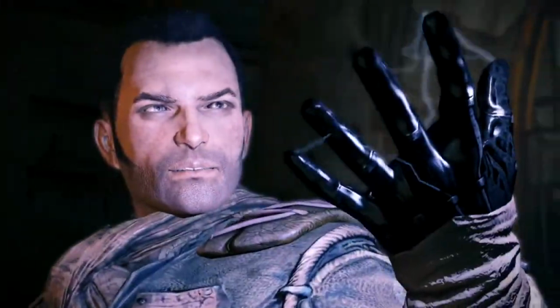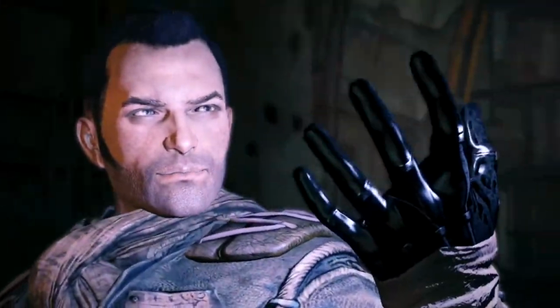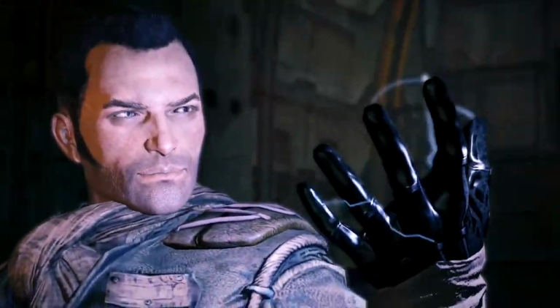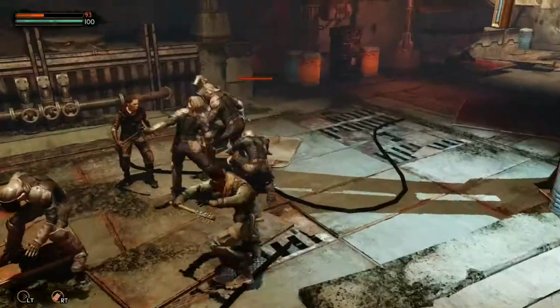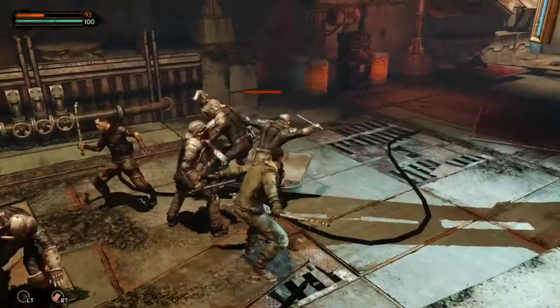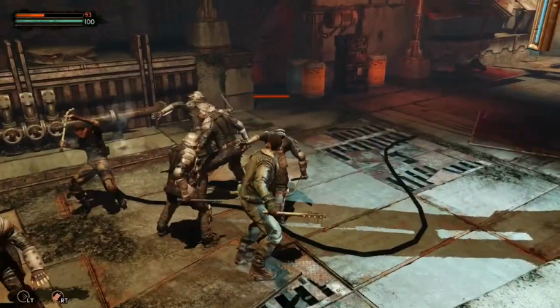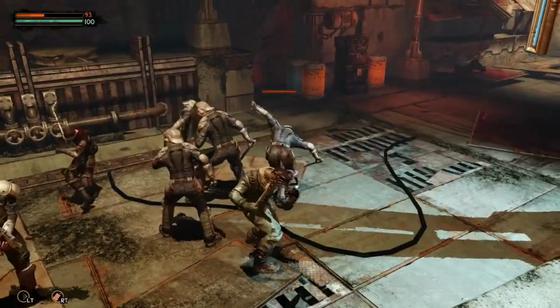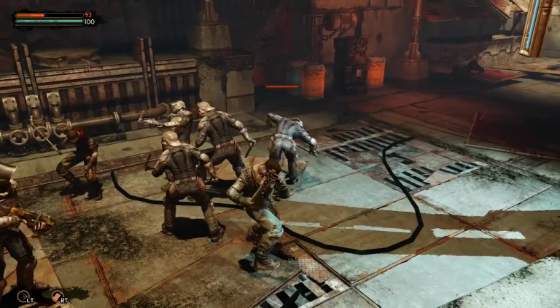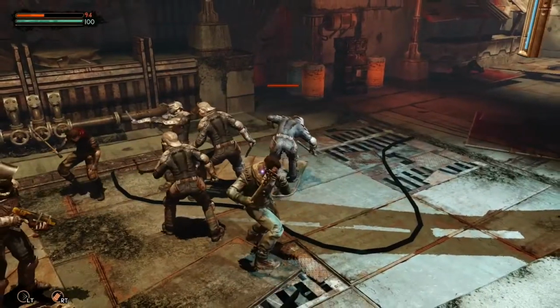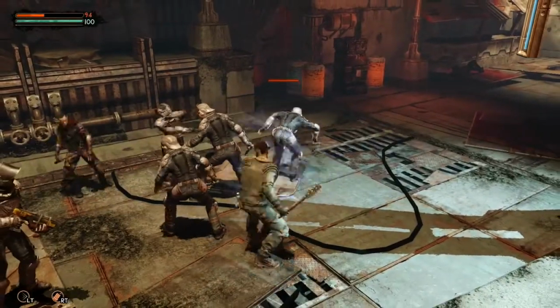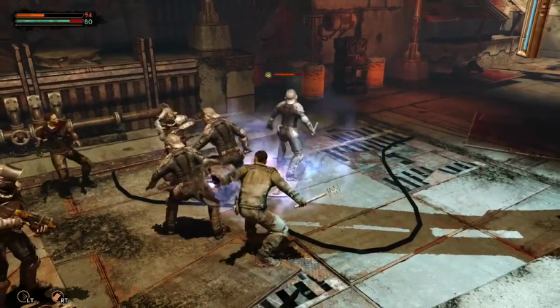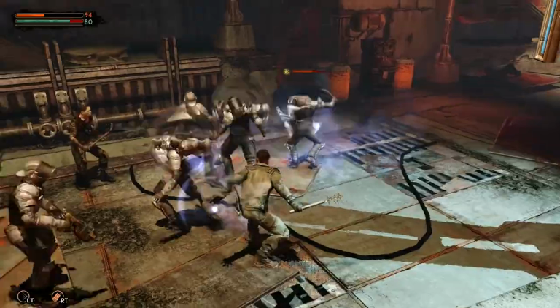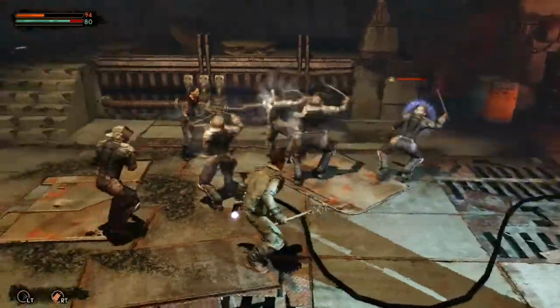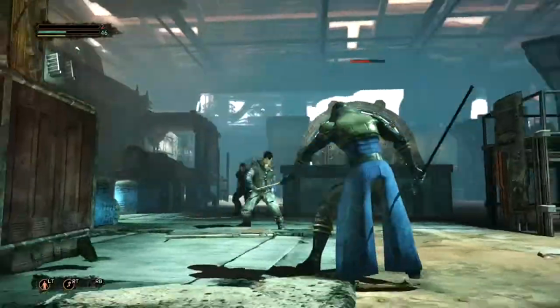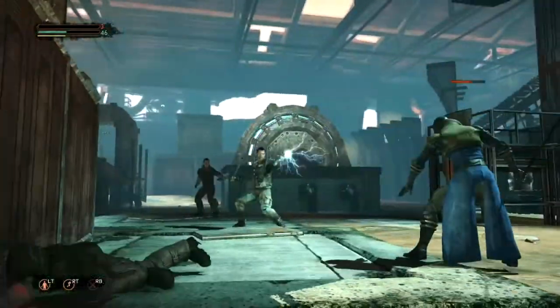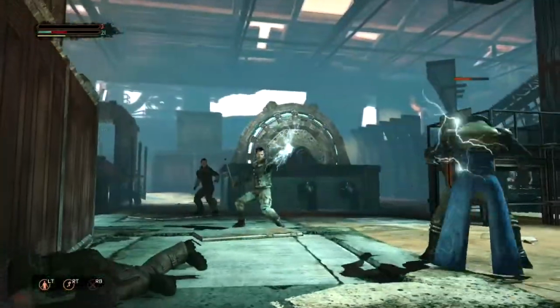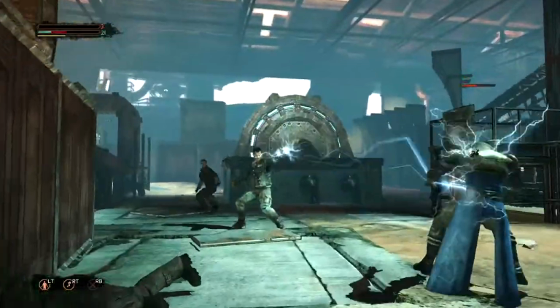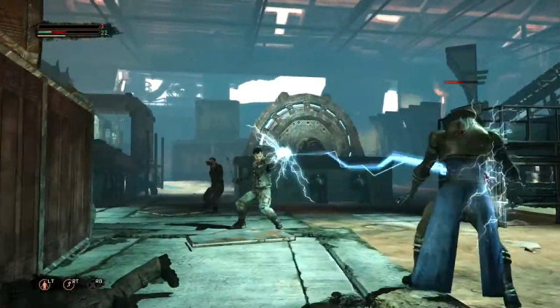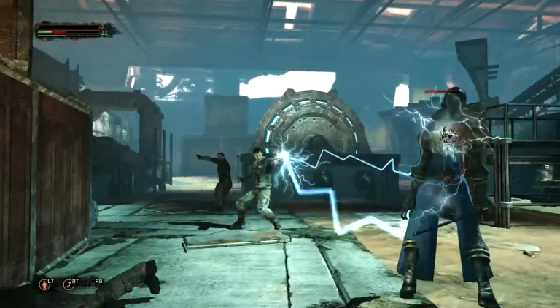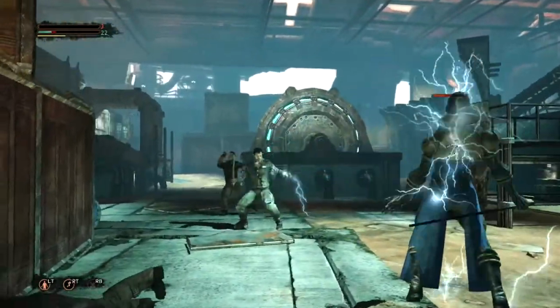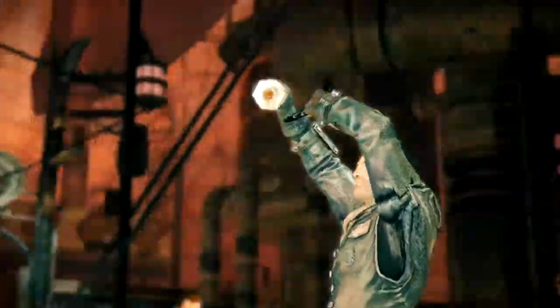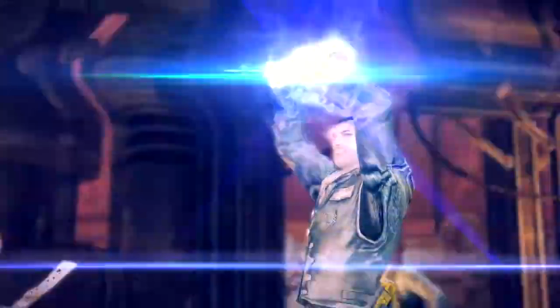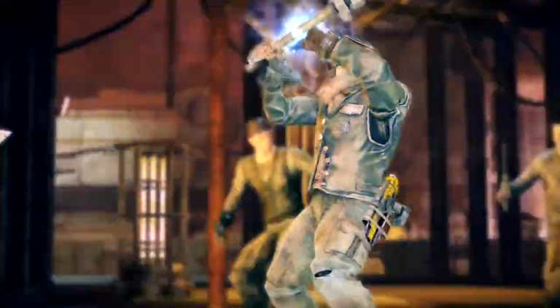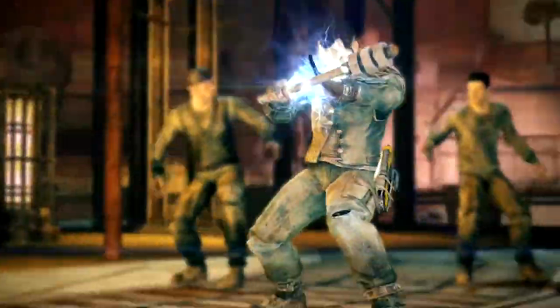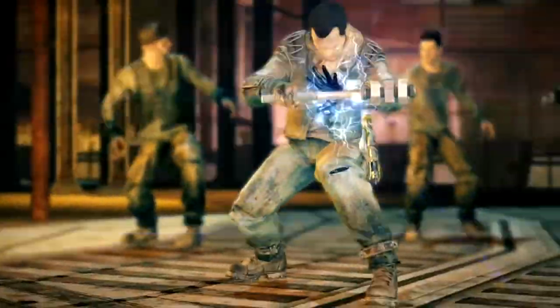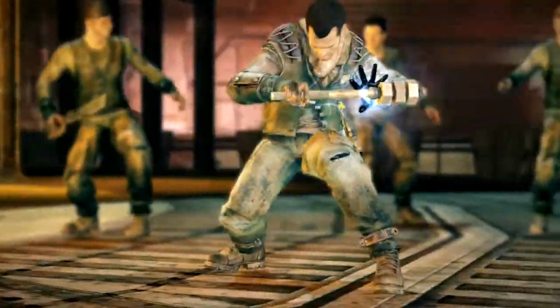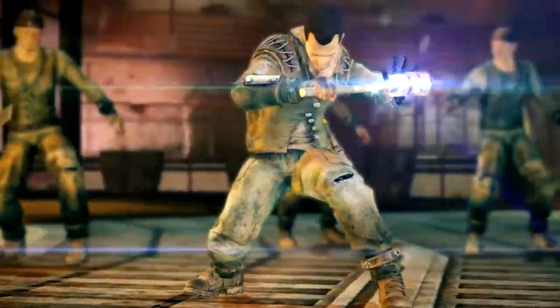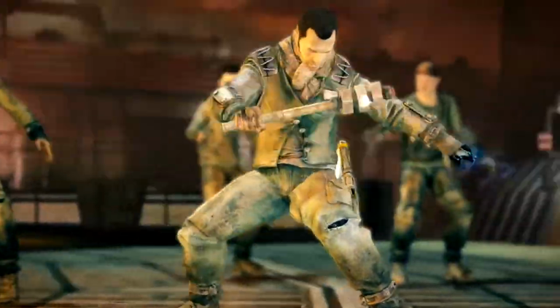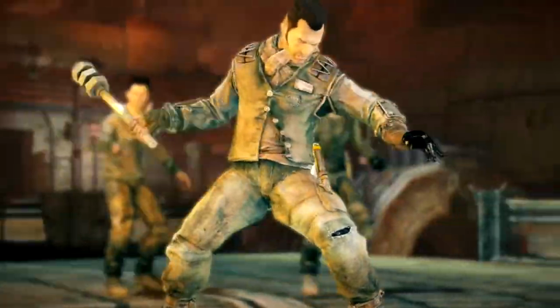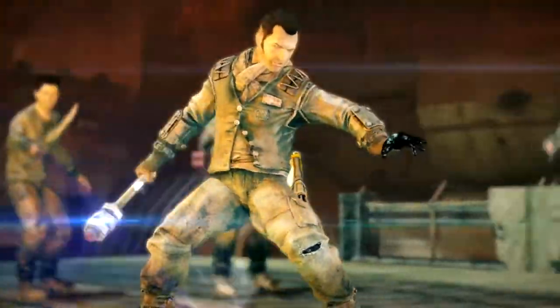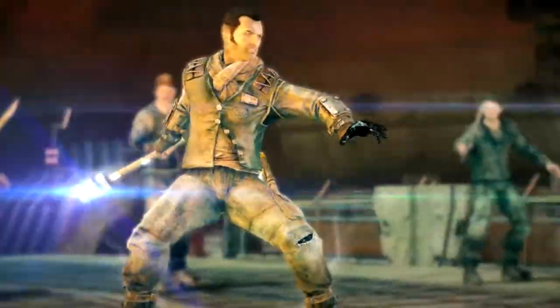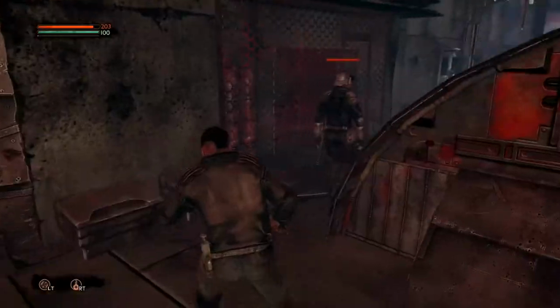Use the powers of the Technomancers to unleash energy waves and lightning bolts. Create energy shields or even electrify your weapons.